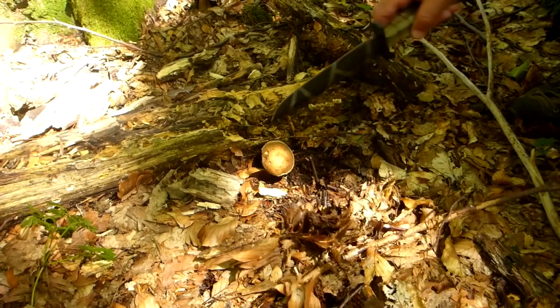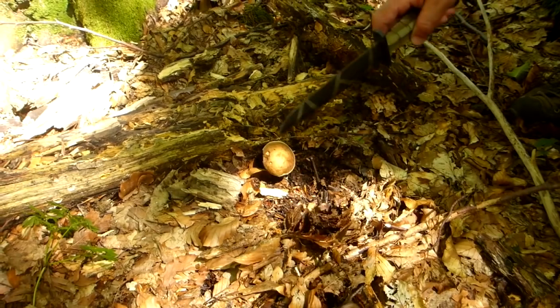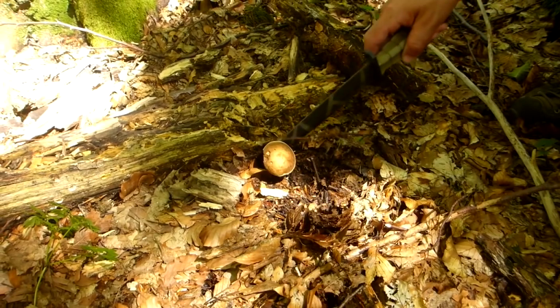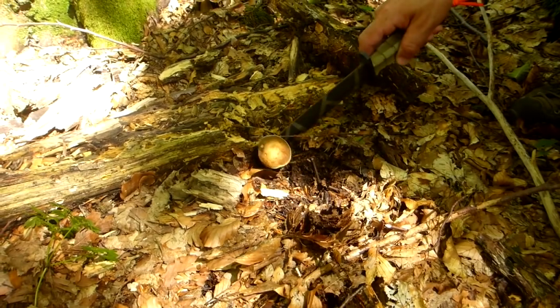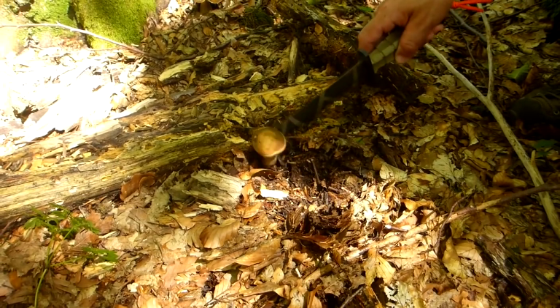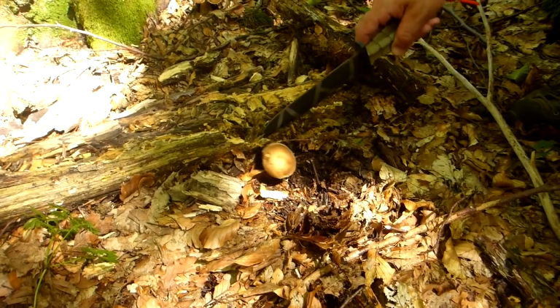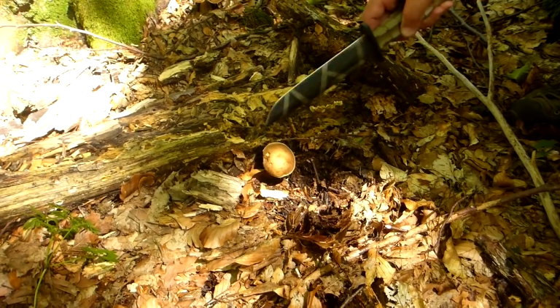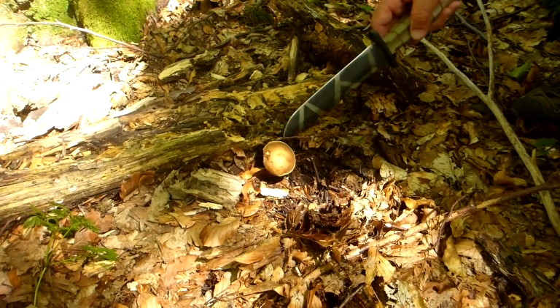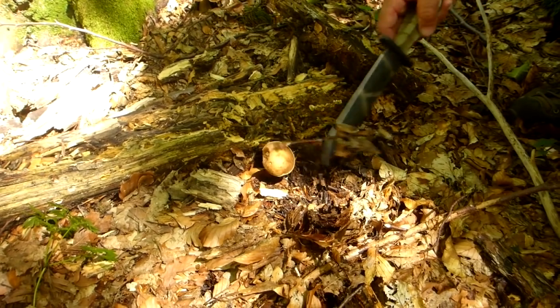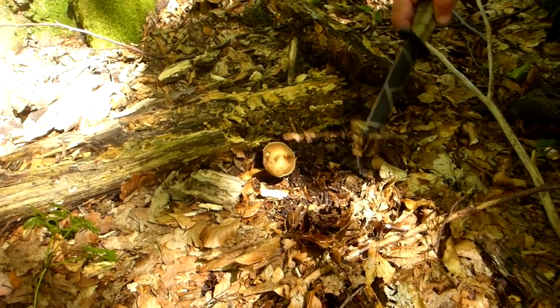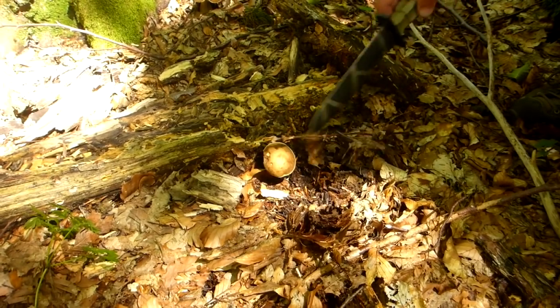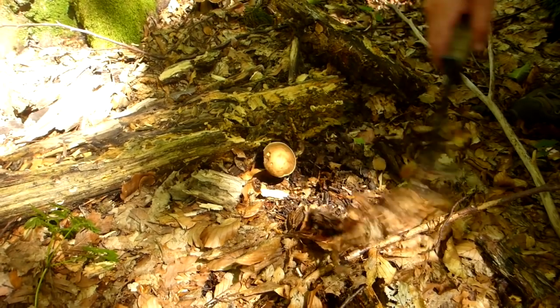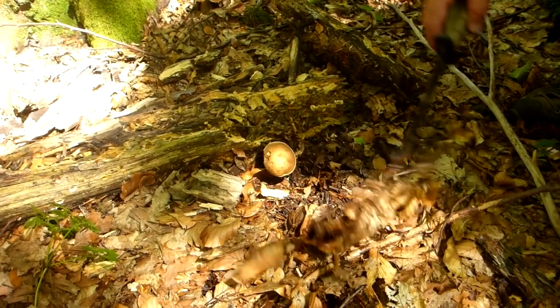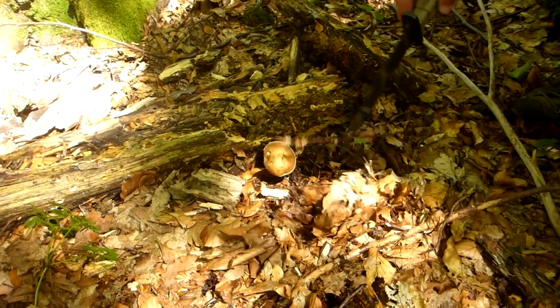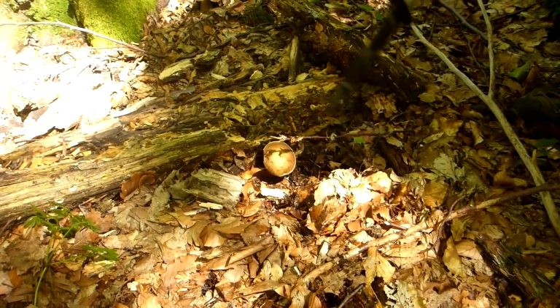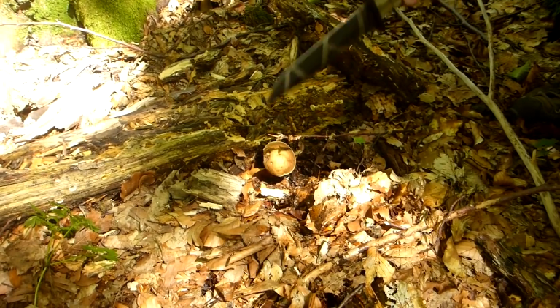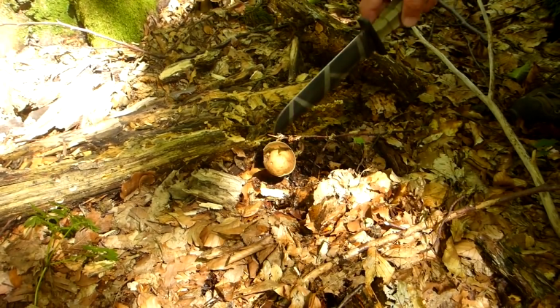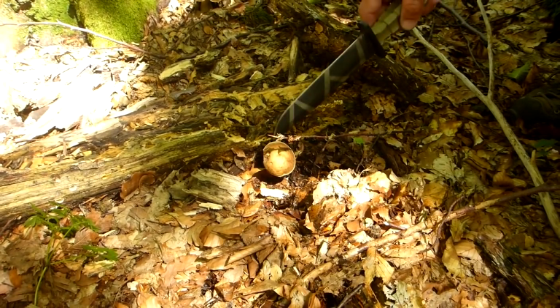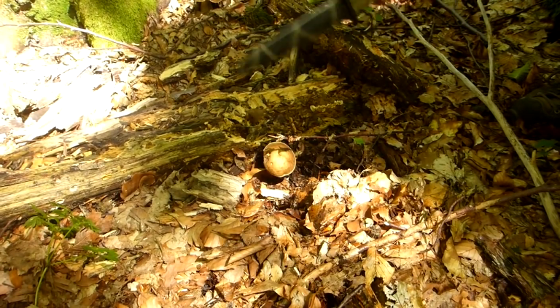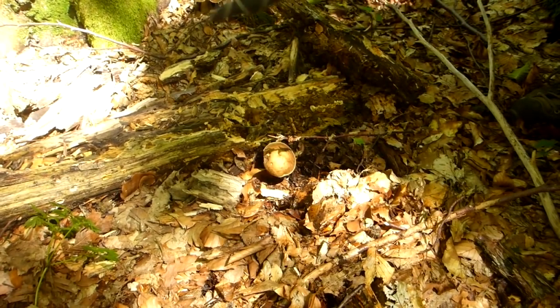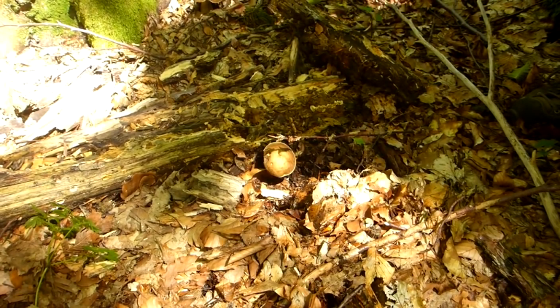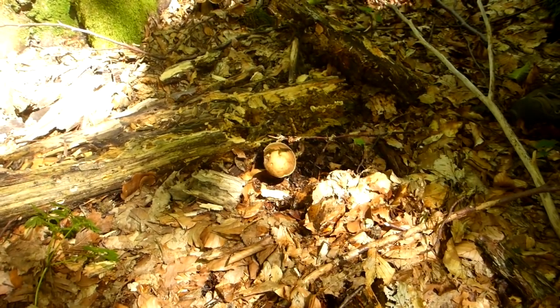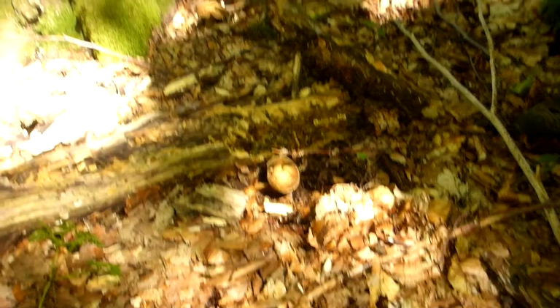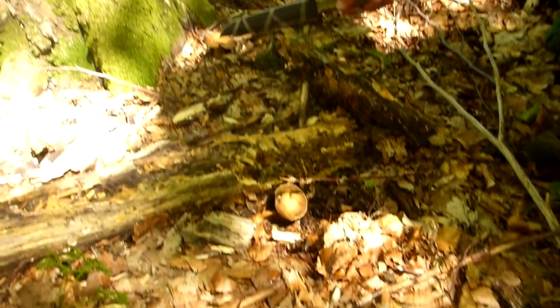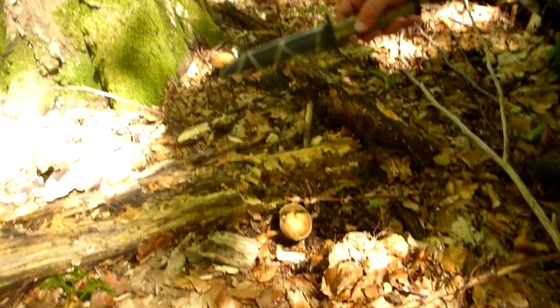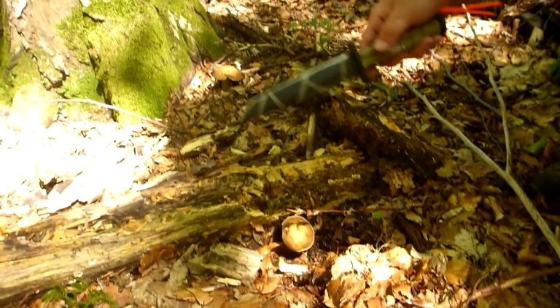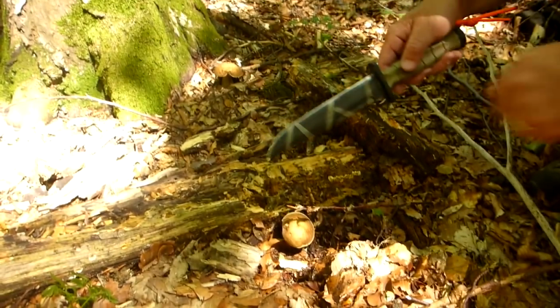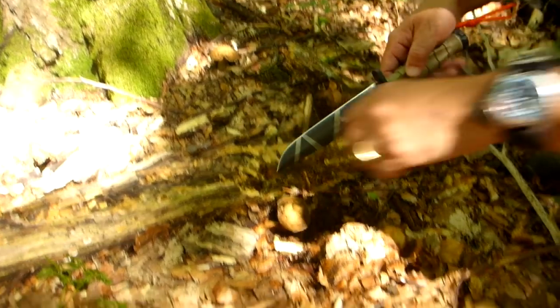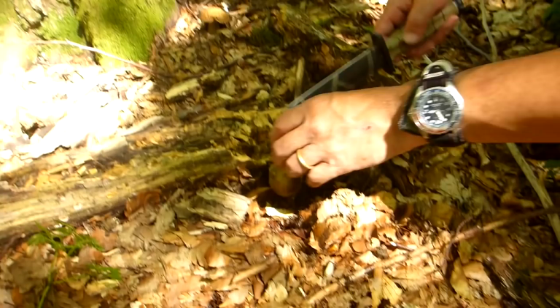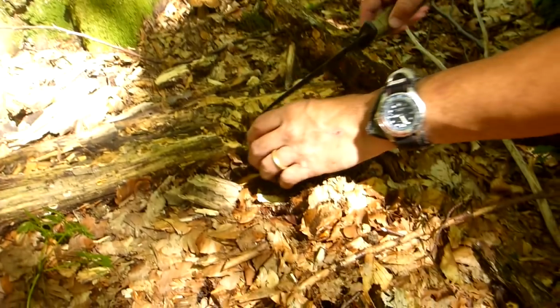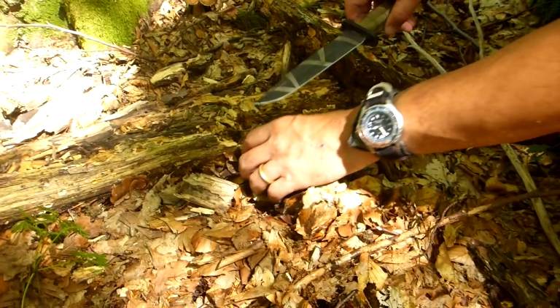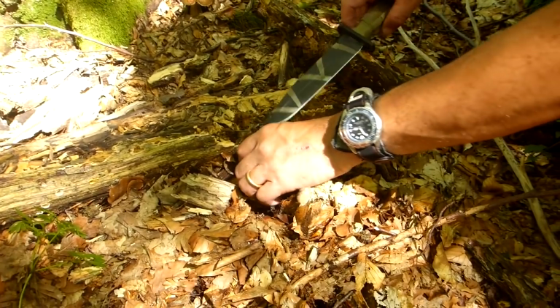Here's a couple of Boletes — edible ones — over here and over here. We're going to take those.